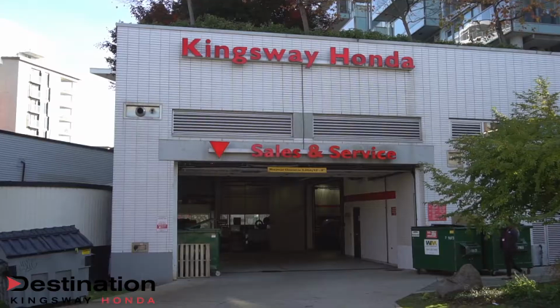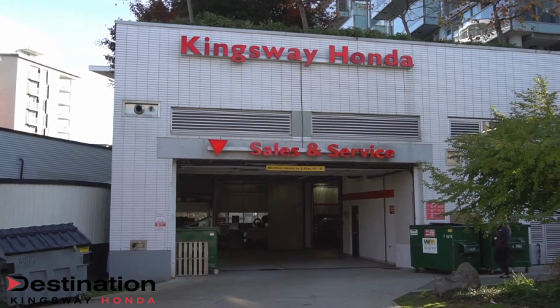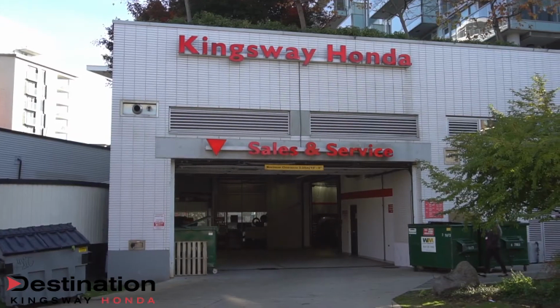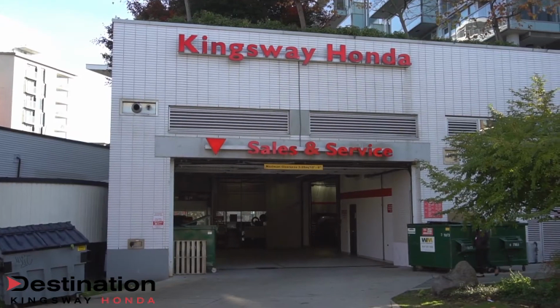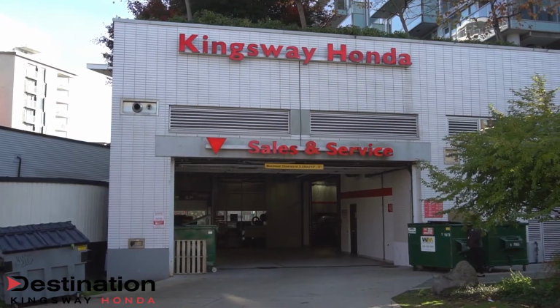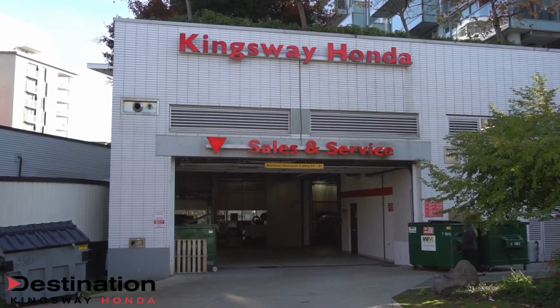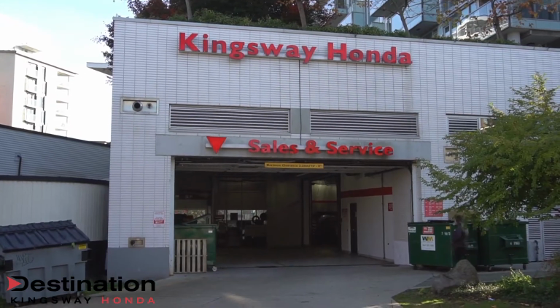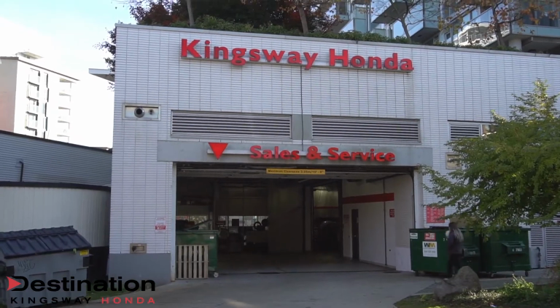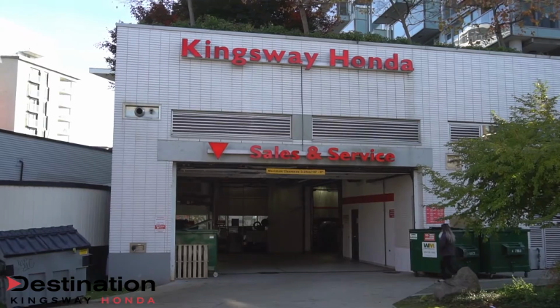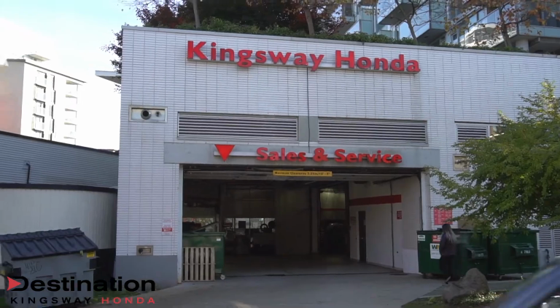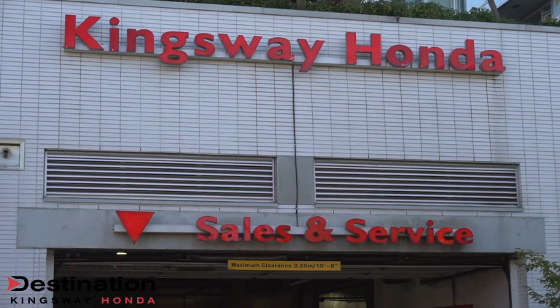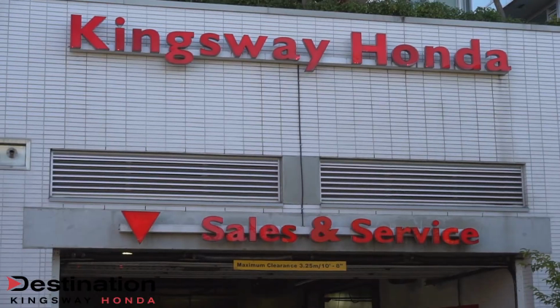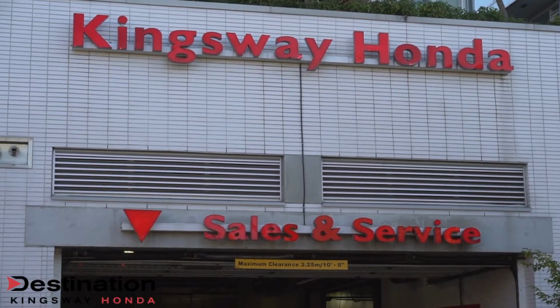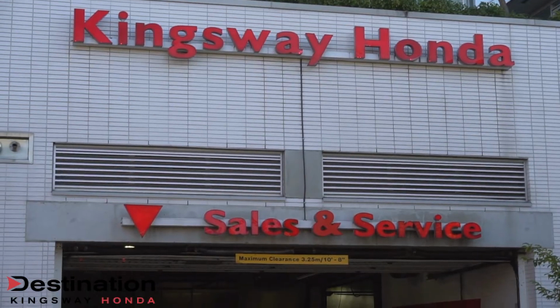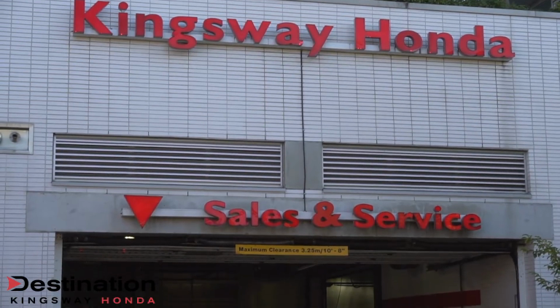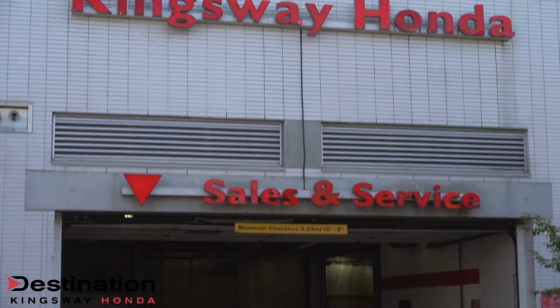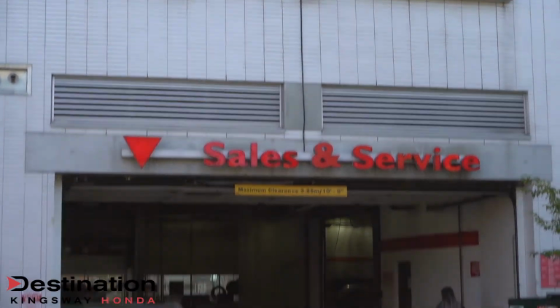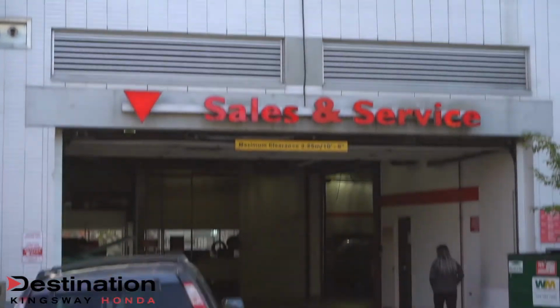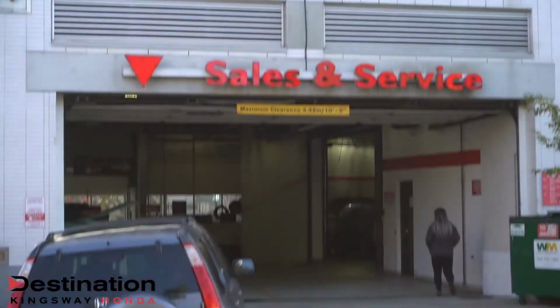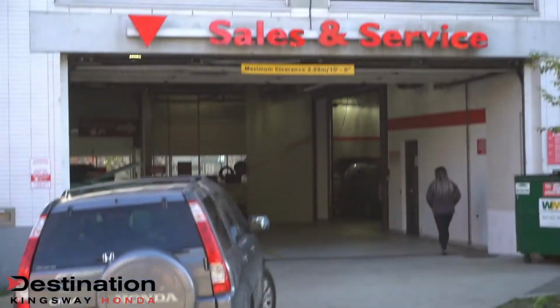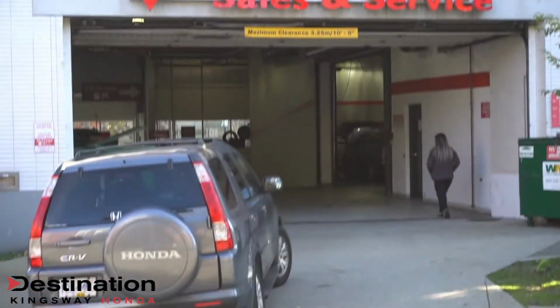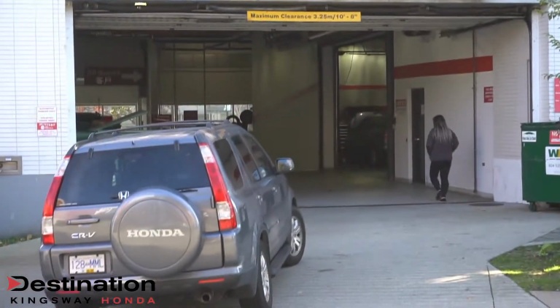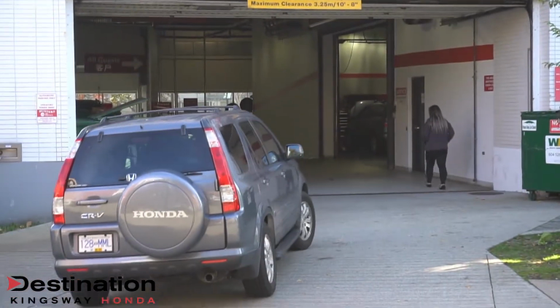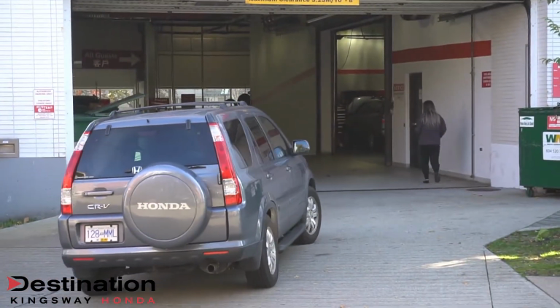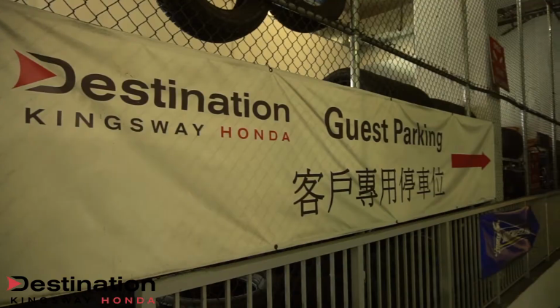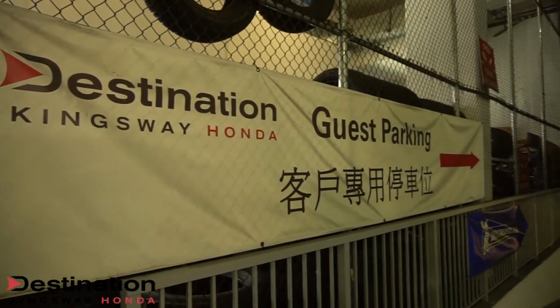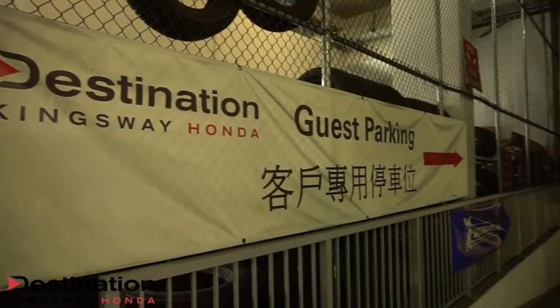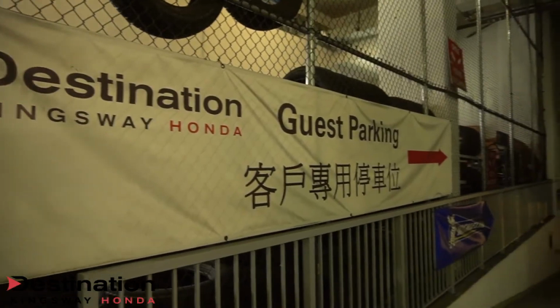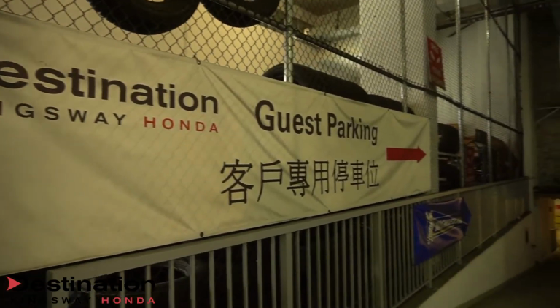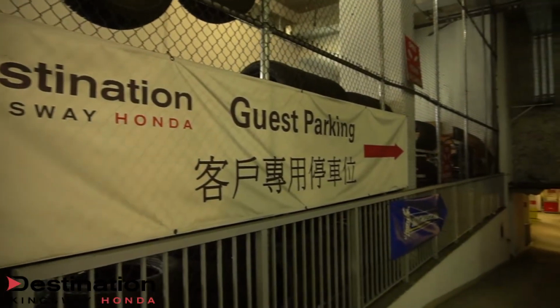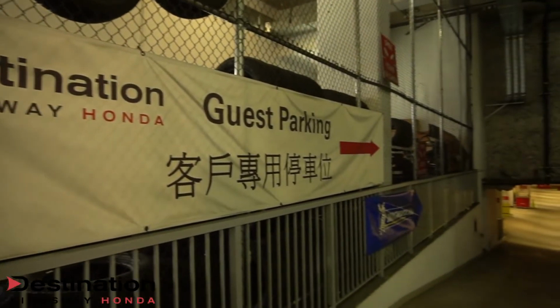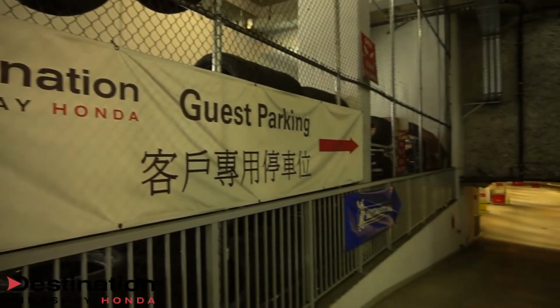When you're coming in for your service appointment, come into our garage entrance off Sophia Street and follow the signs down to P2.